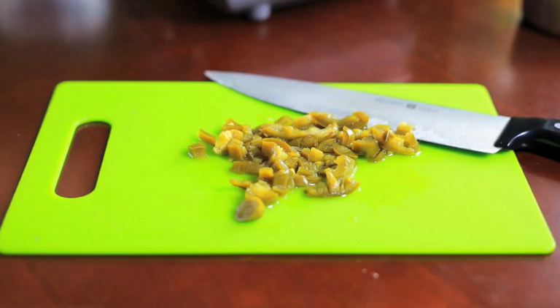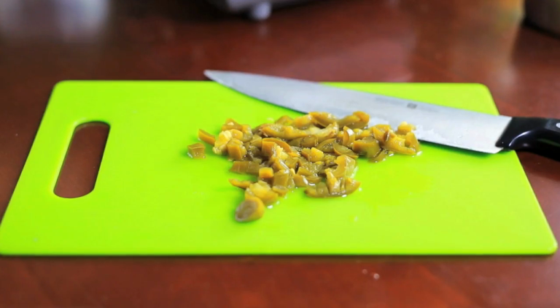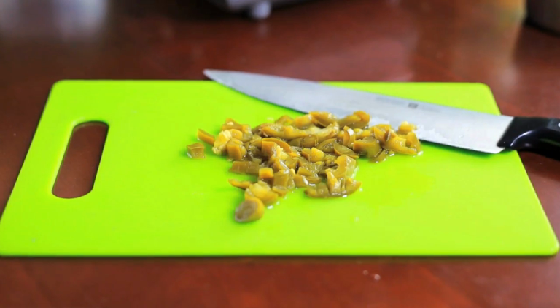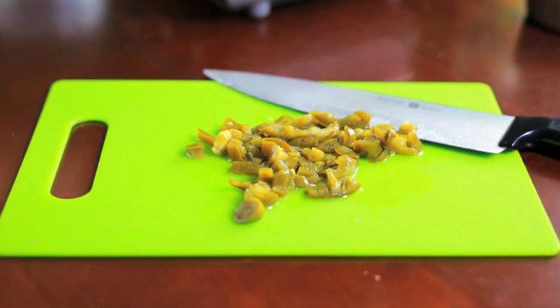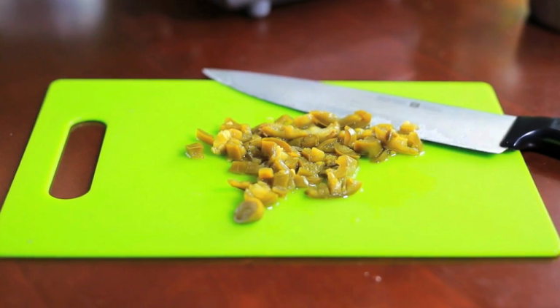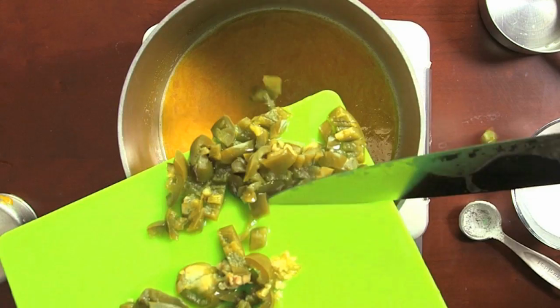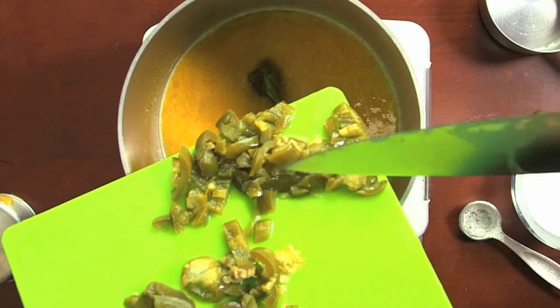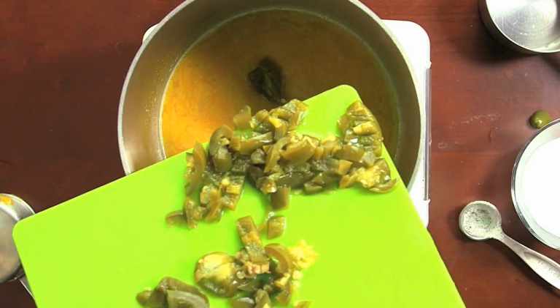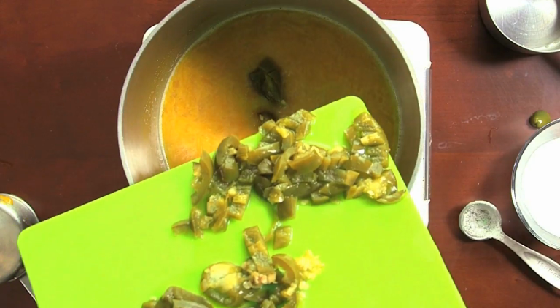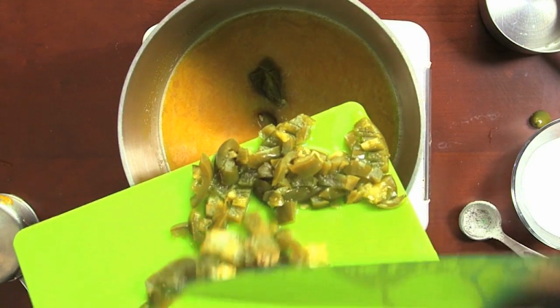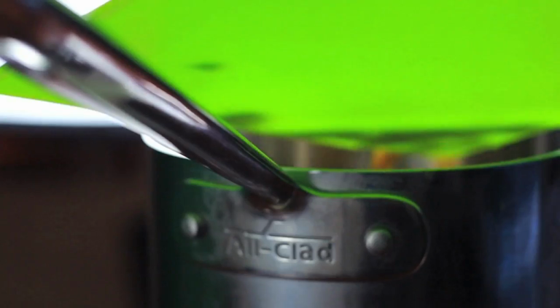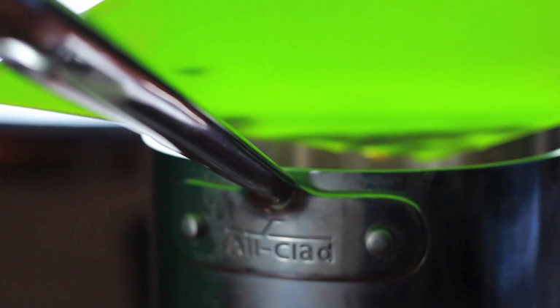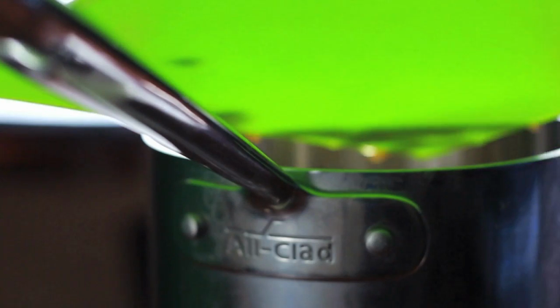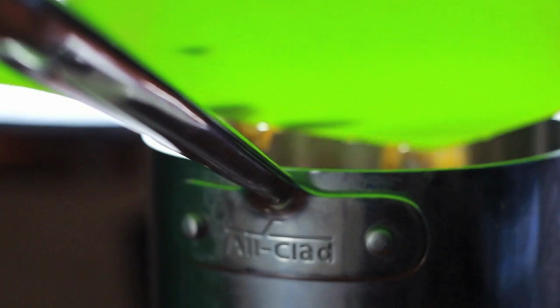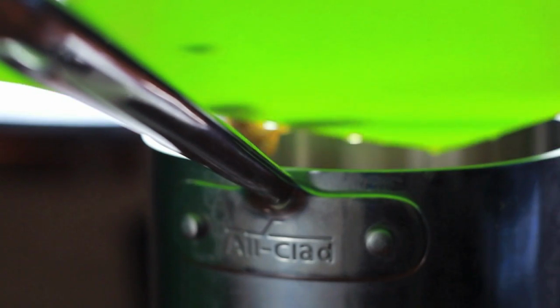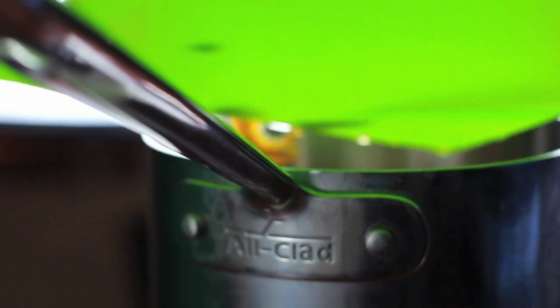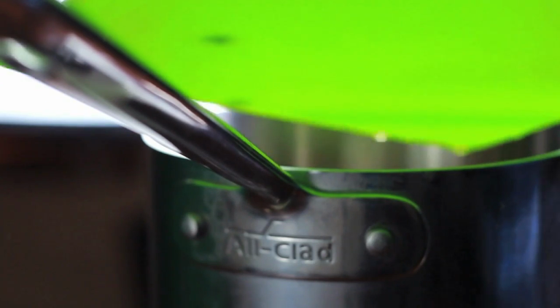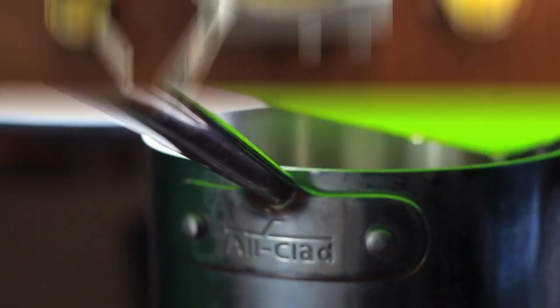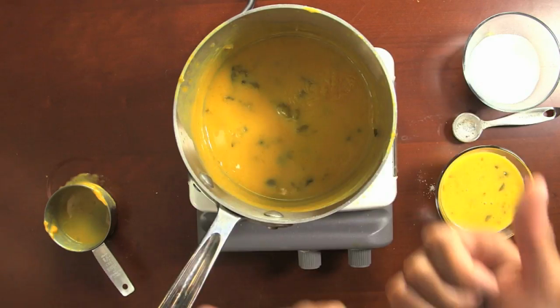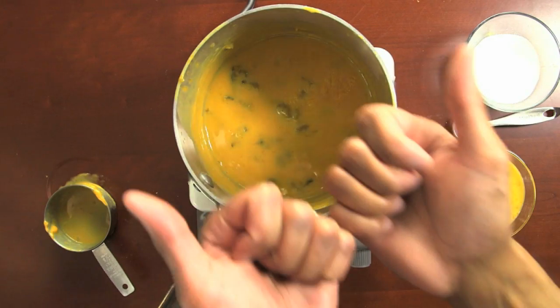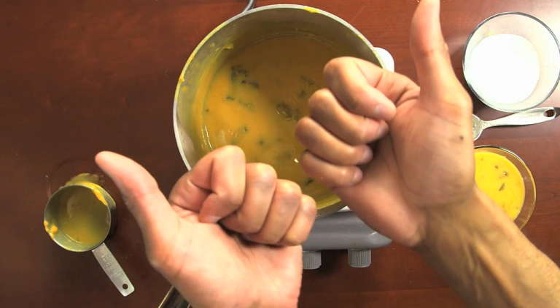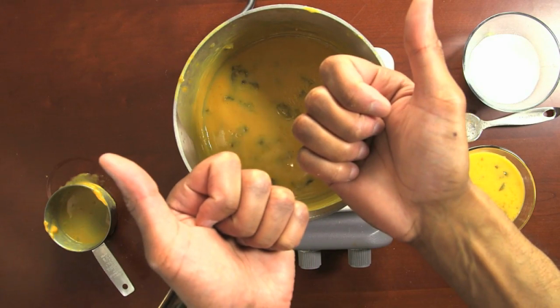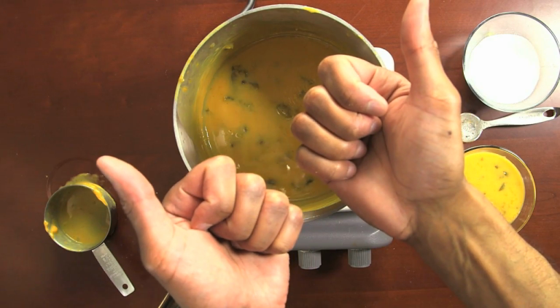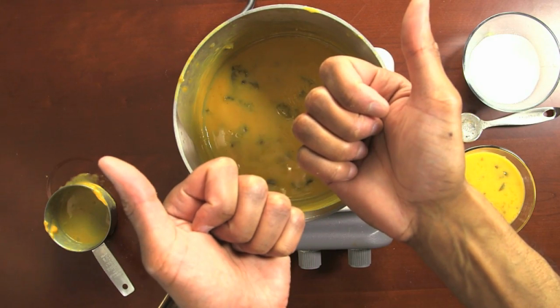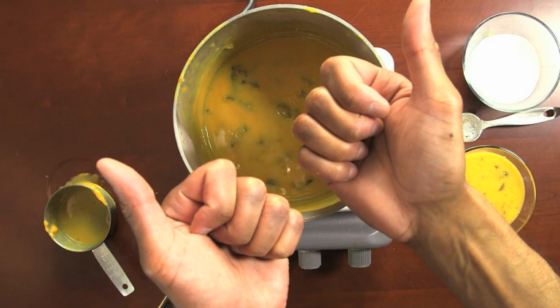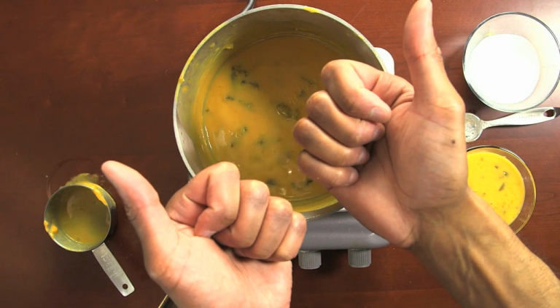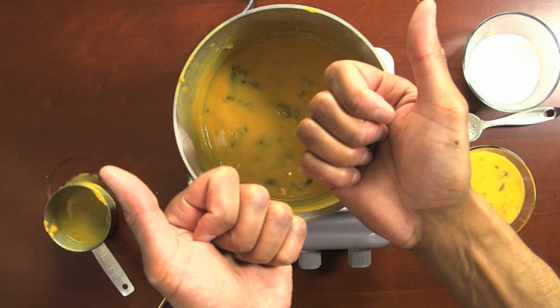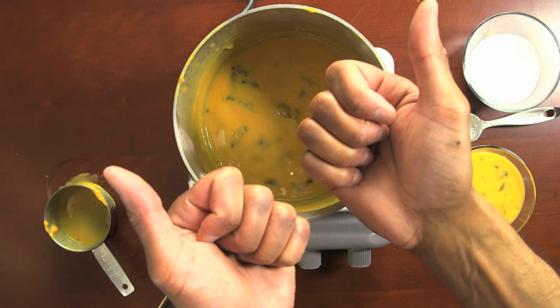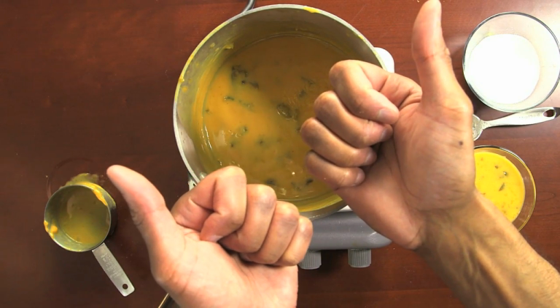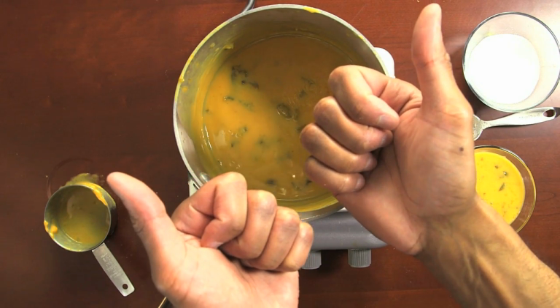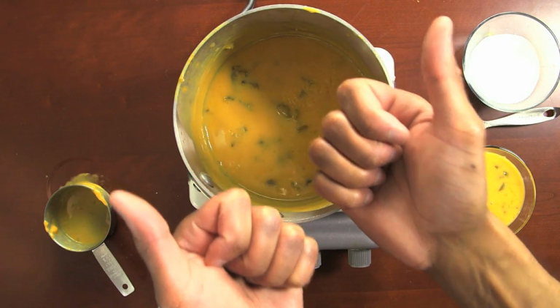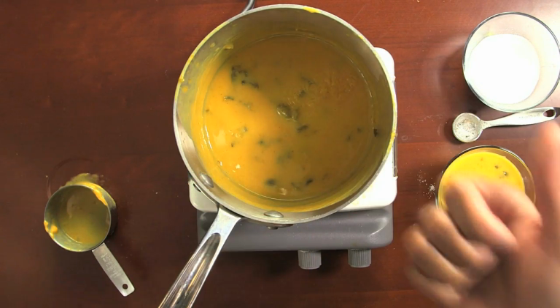To take it to the next level, you can add minced peppers or a dash or two of your favorite hot sauce. And remember folks, this recipe covers the basics — you can get clever.